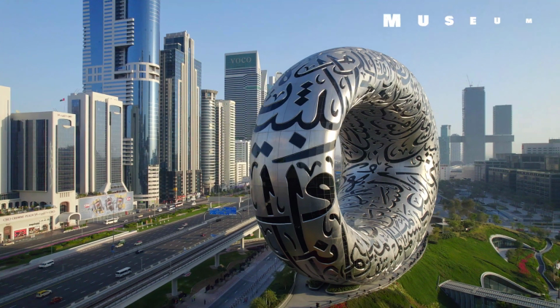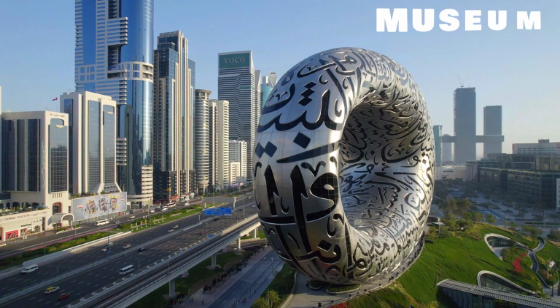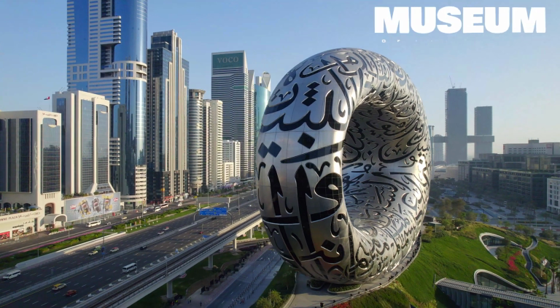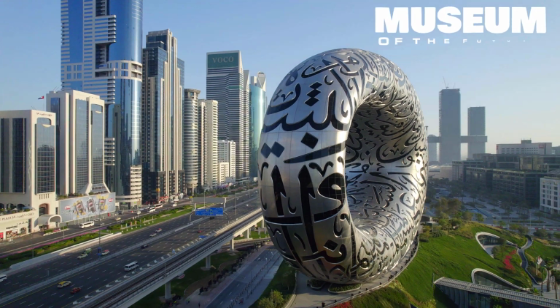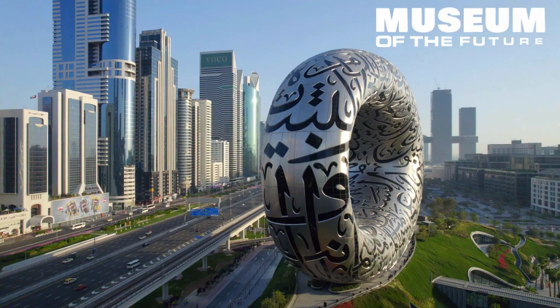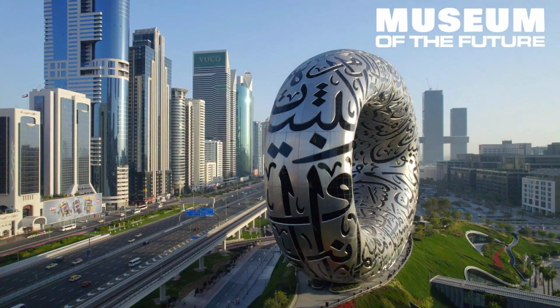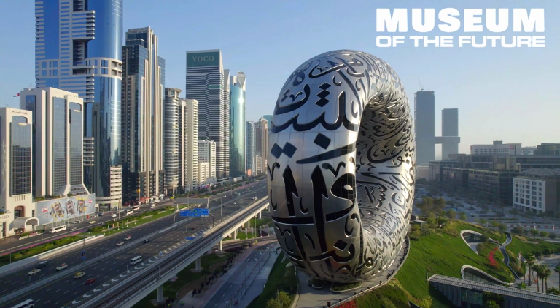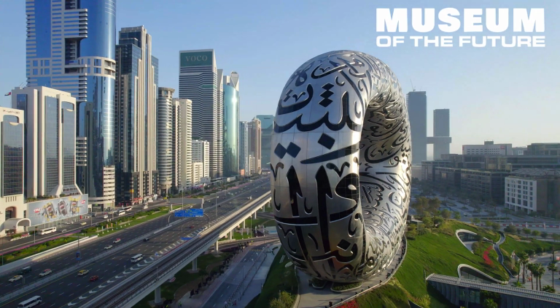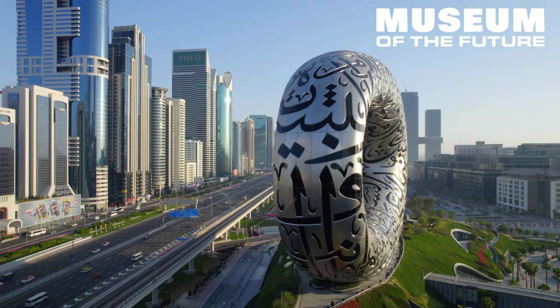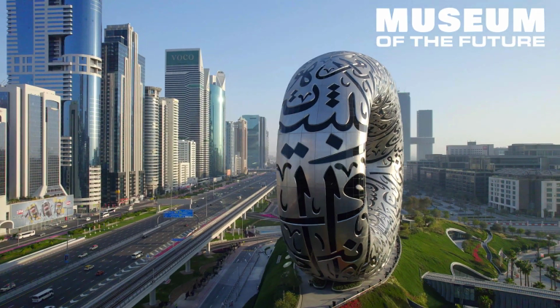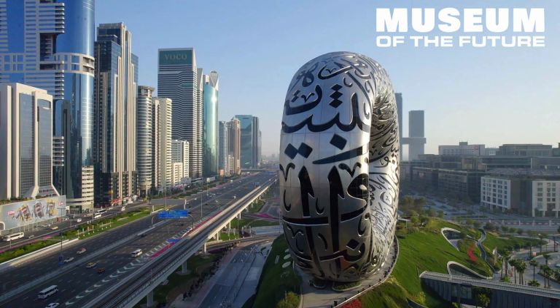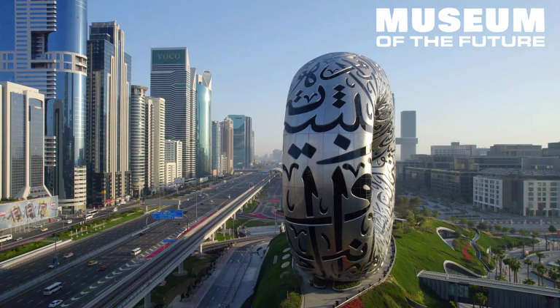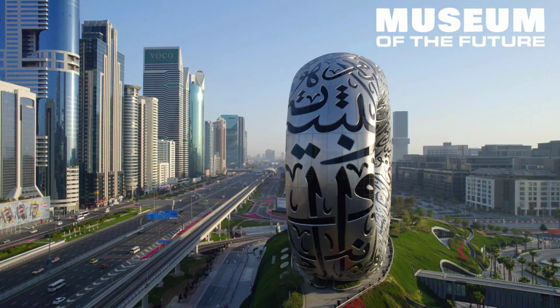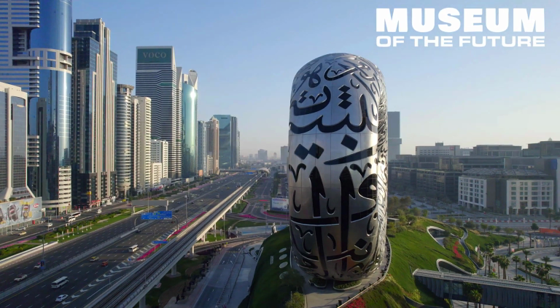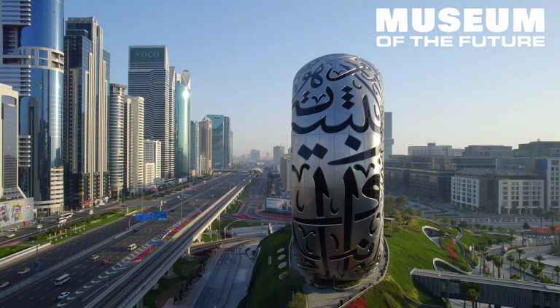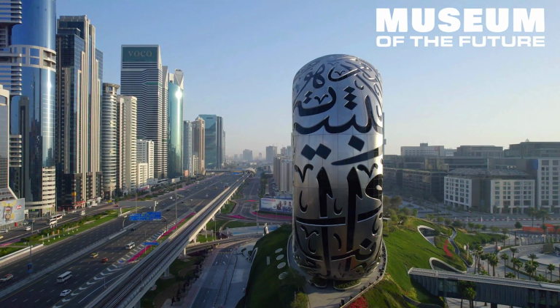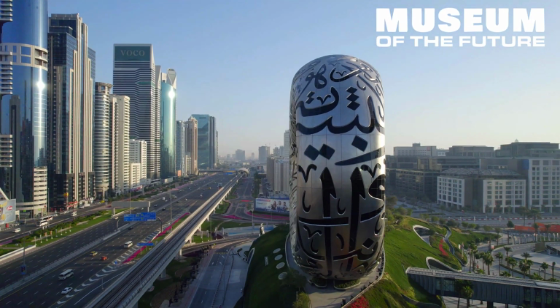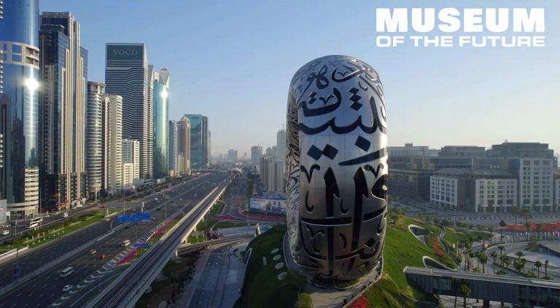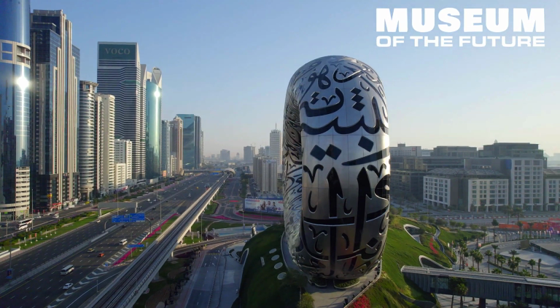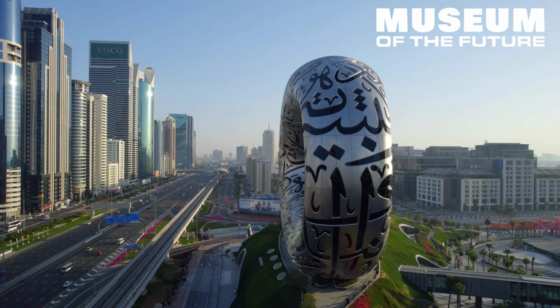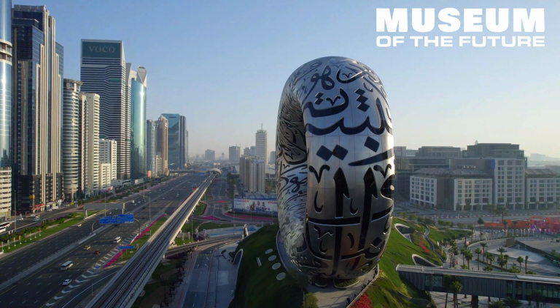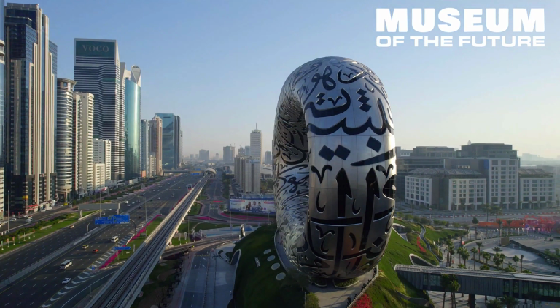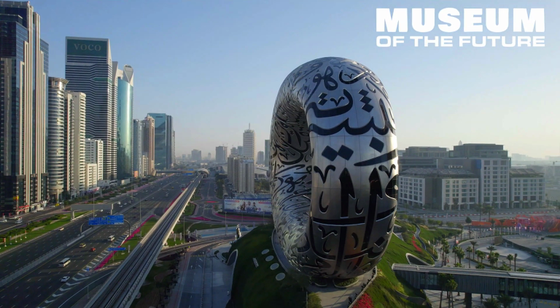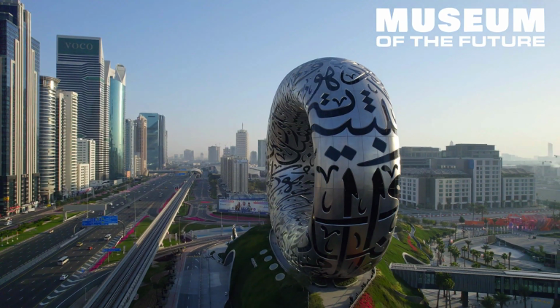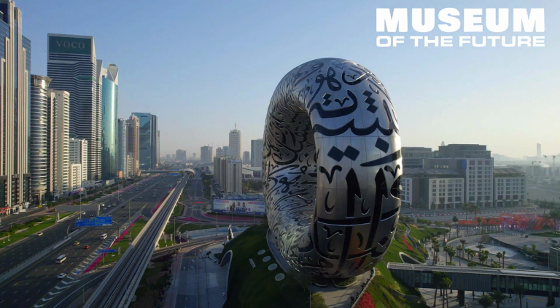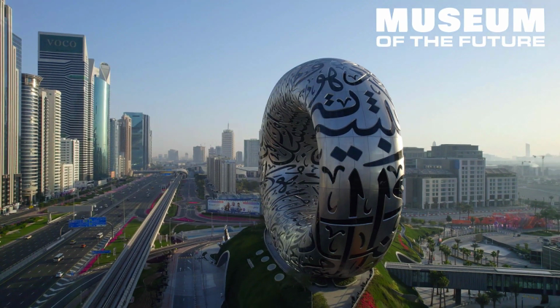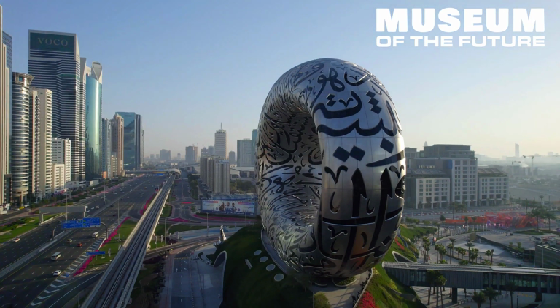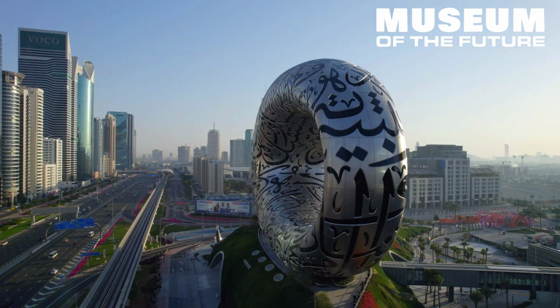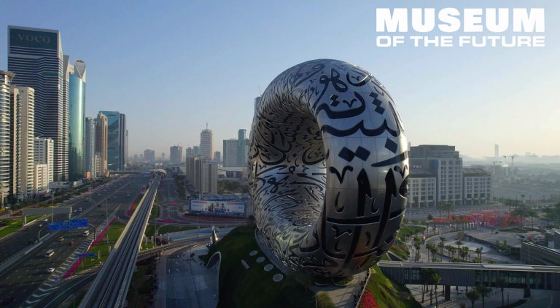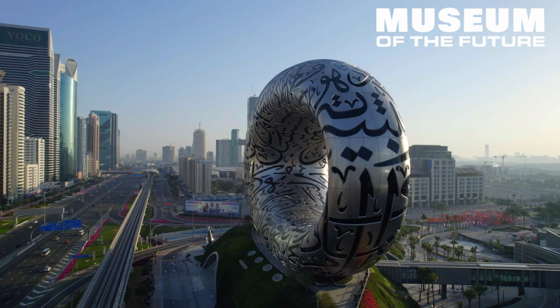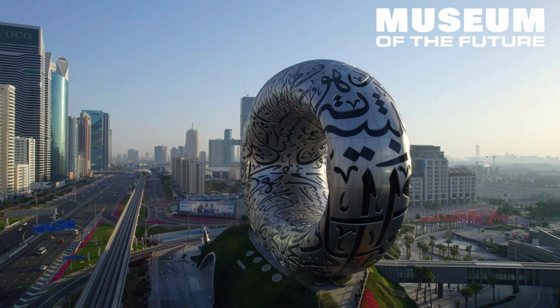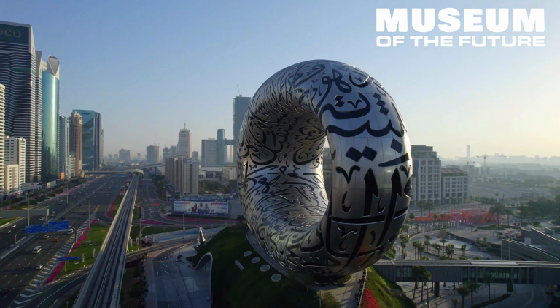called the Museum of the Future, and has been titled the most beautiful building in the world.